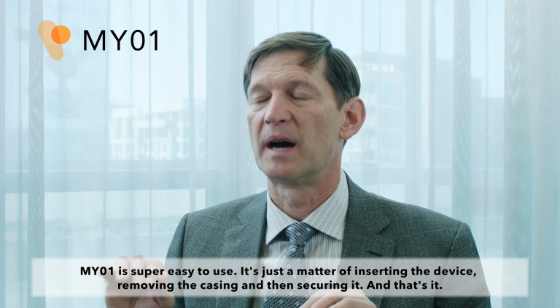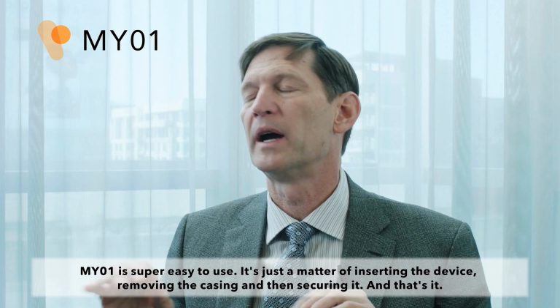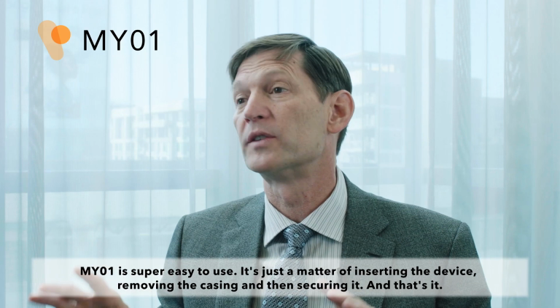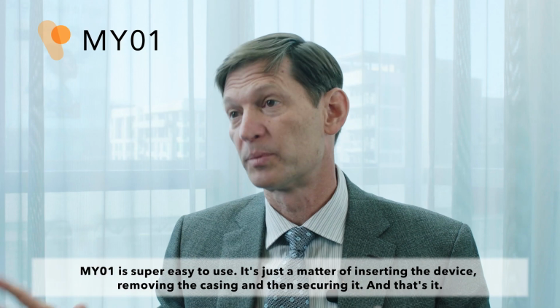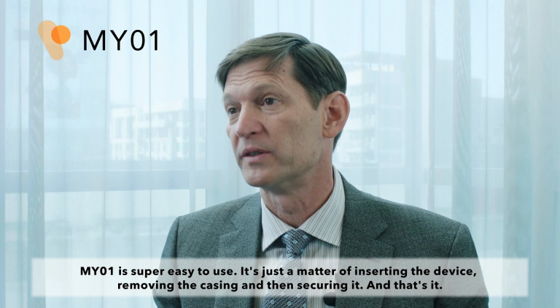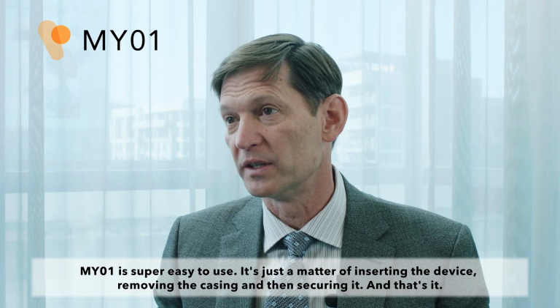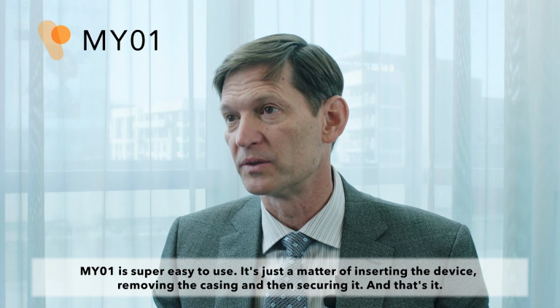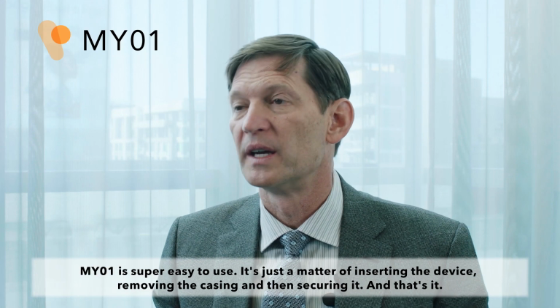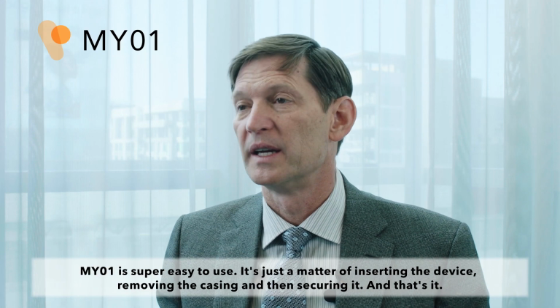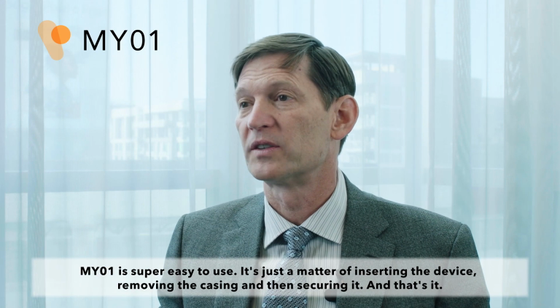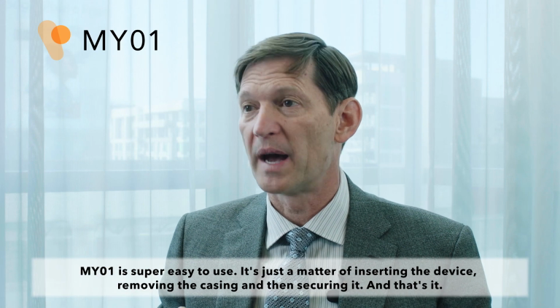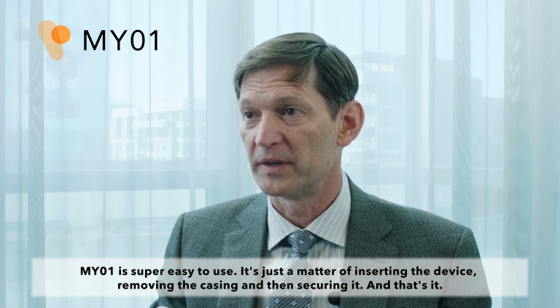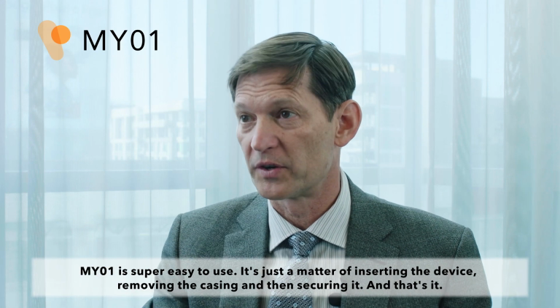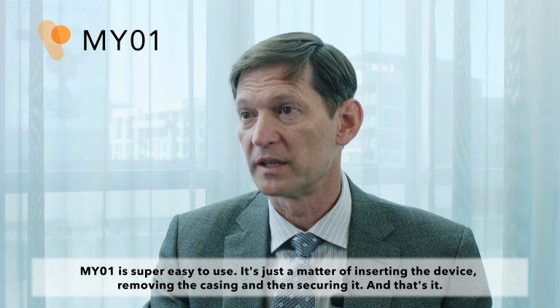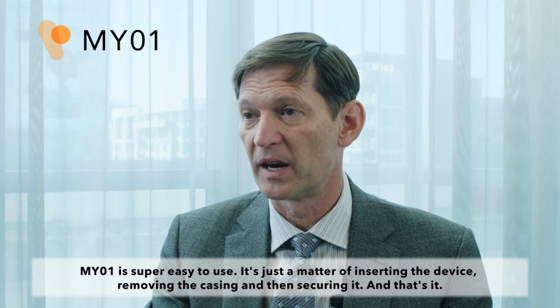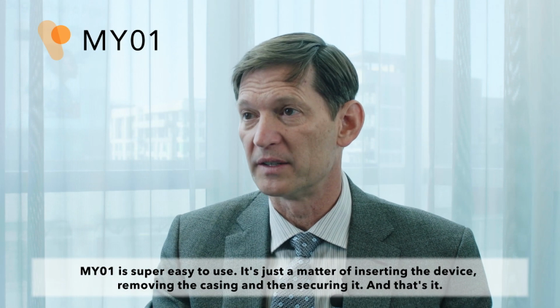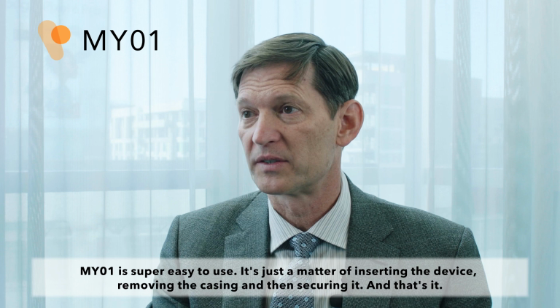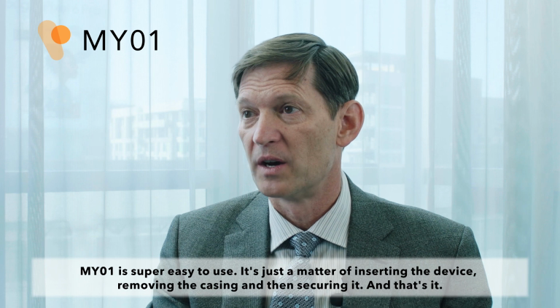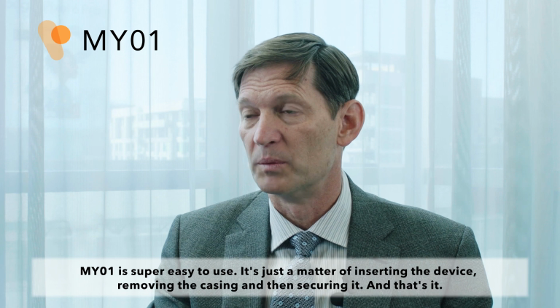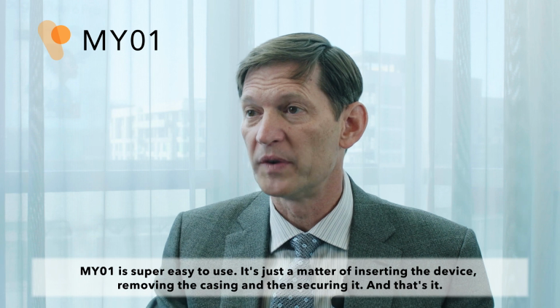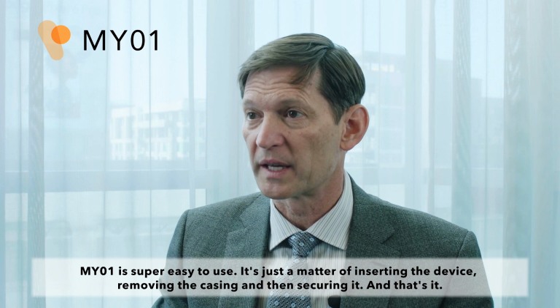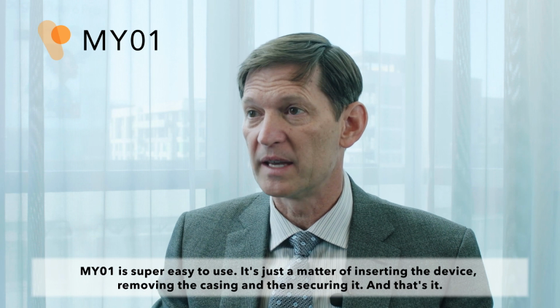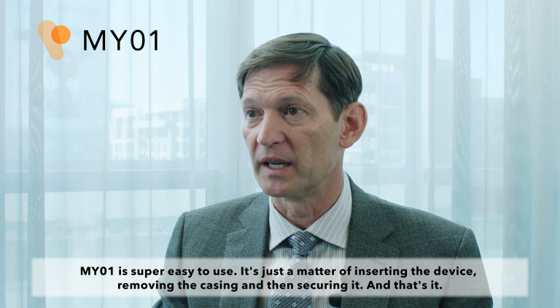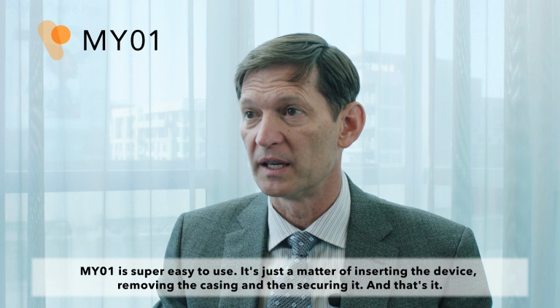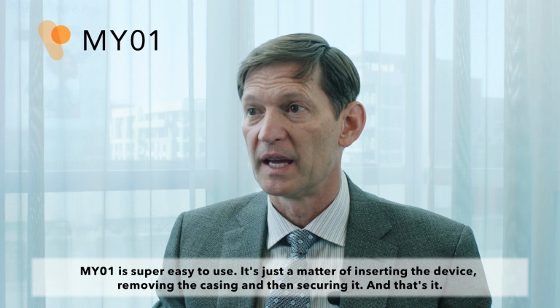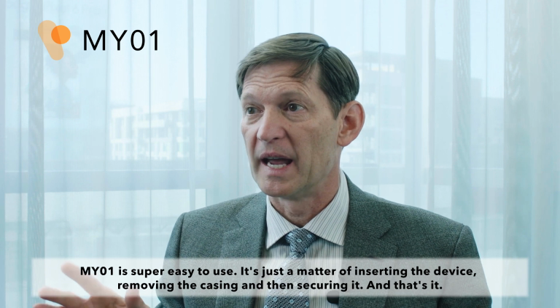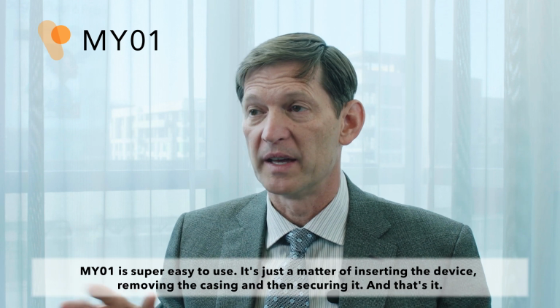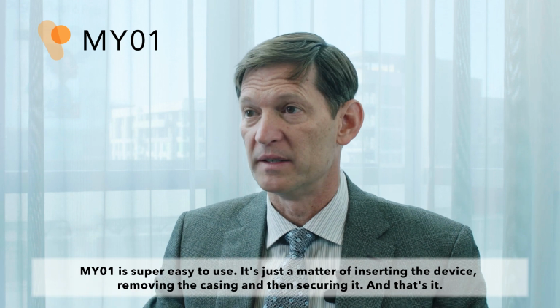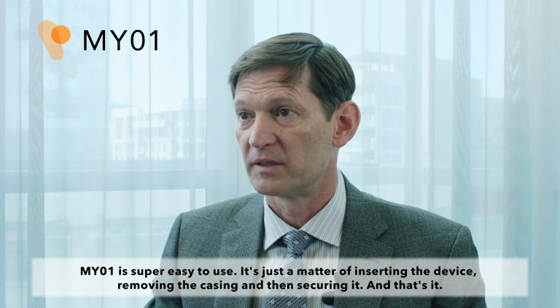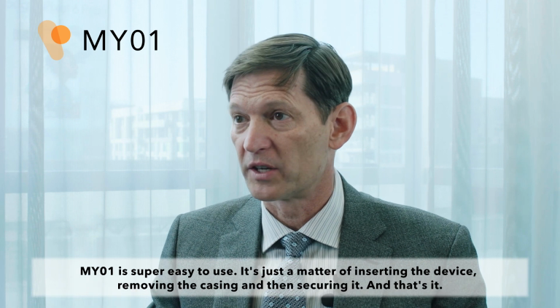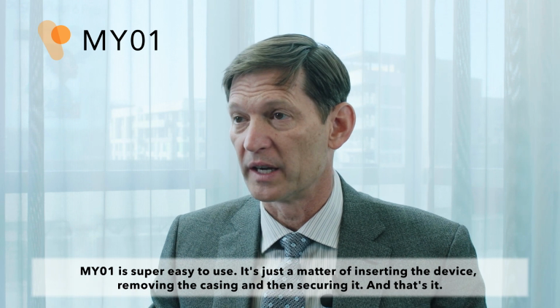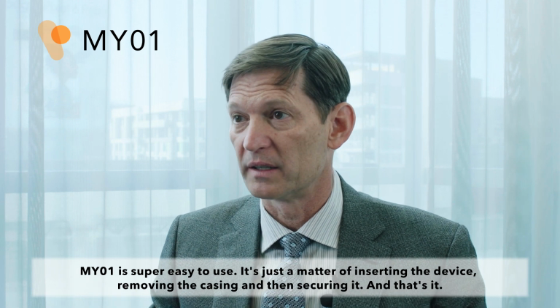MyO1 is super easy to use. It's just a matter of inserting the device, removing the casing, and then securing it.